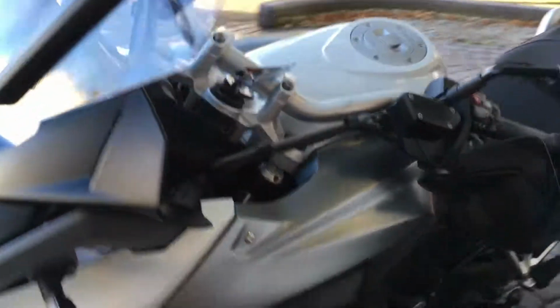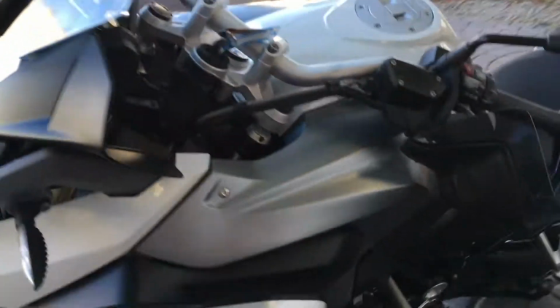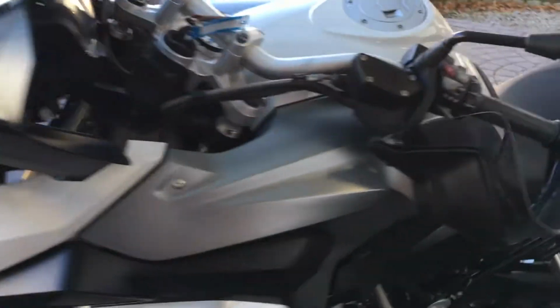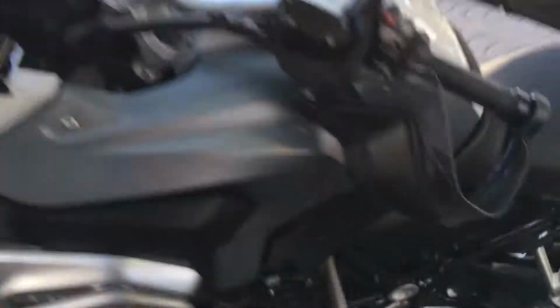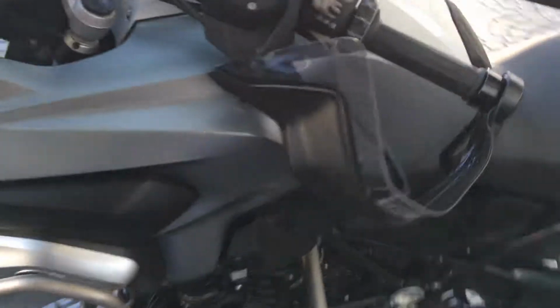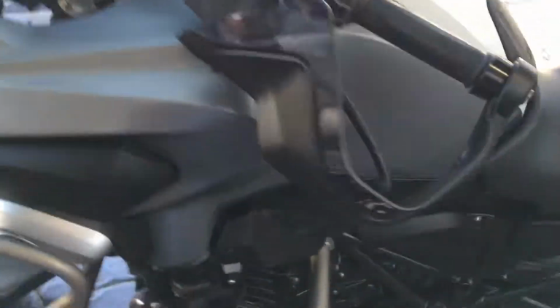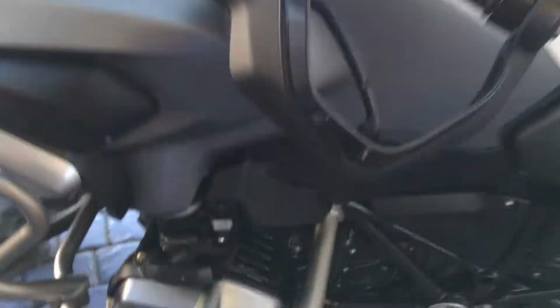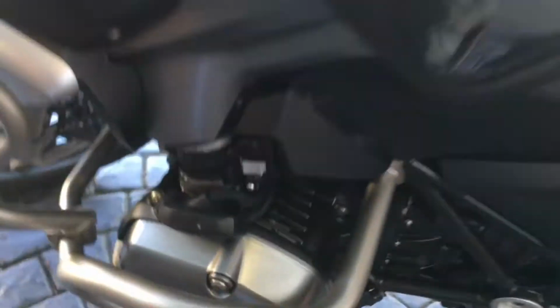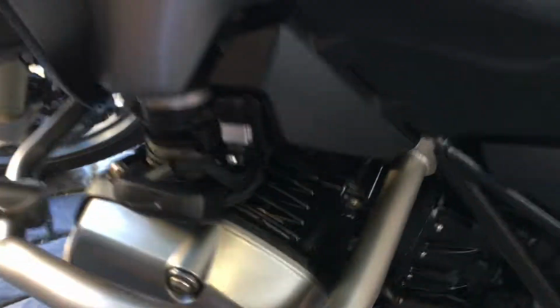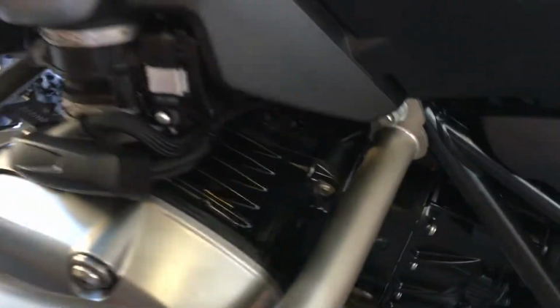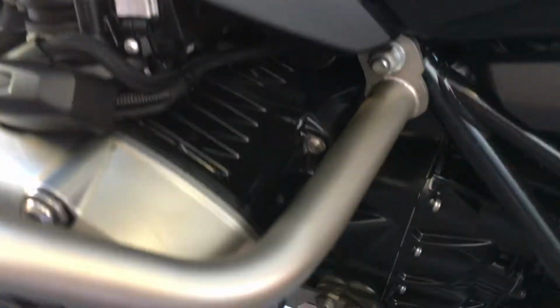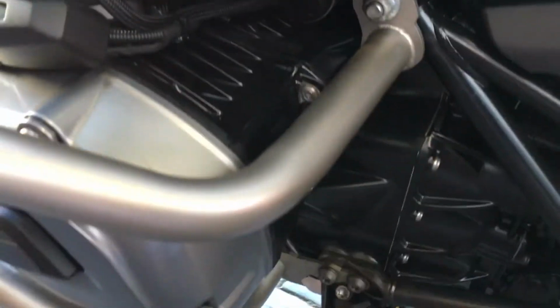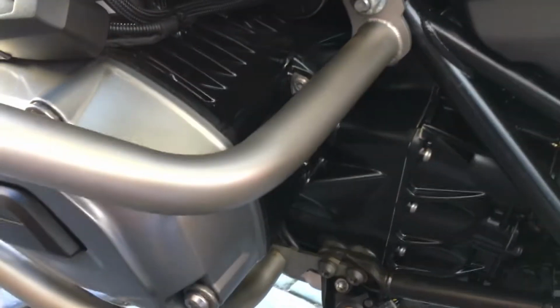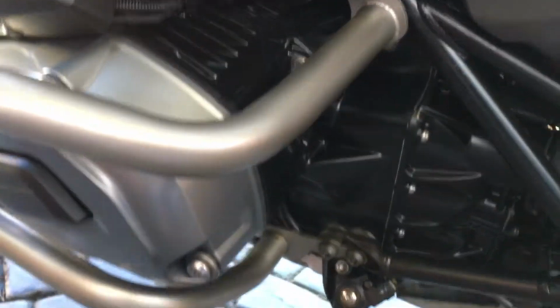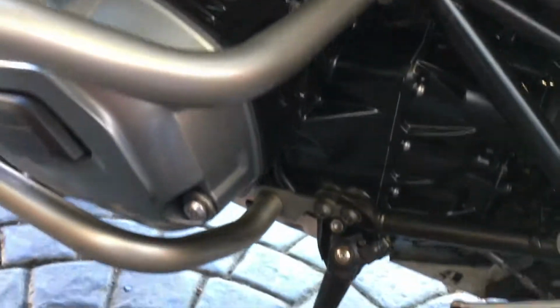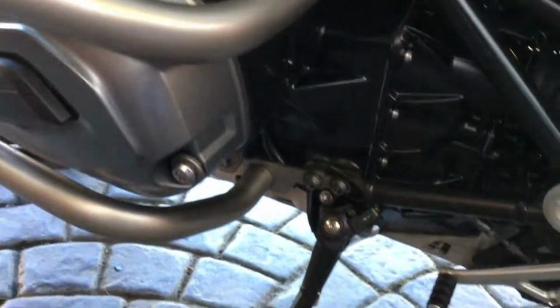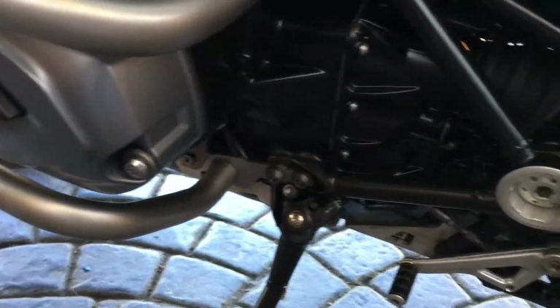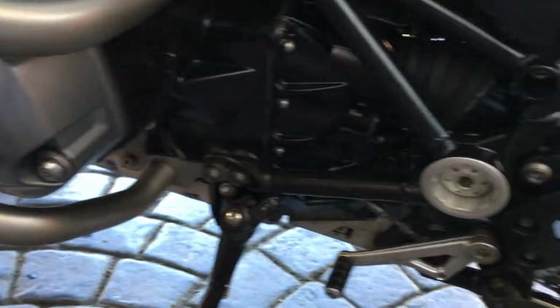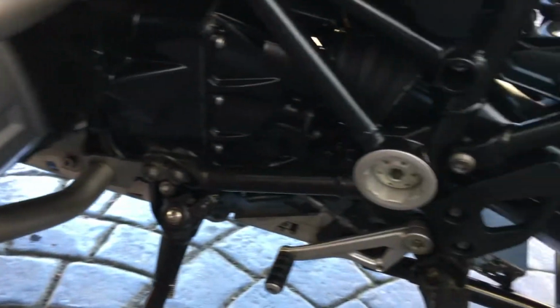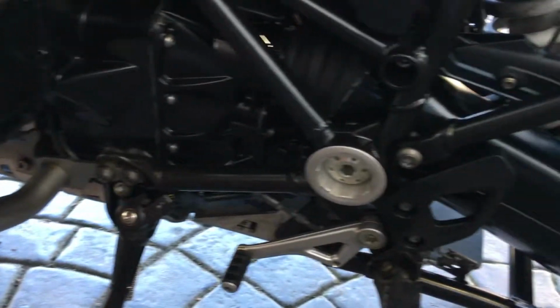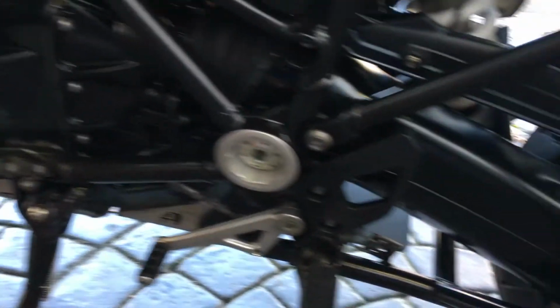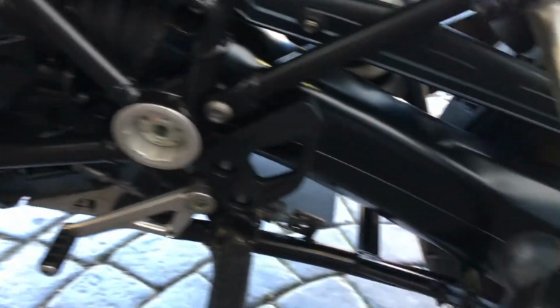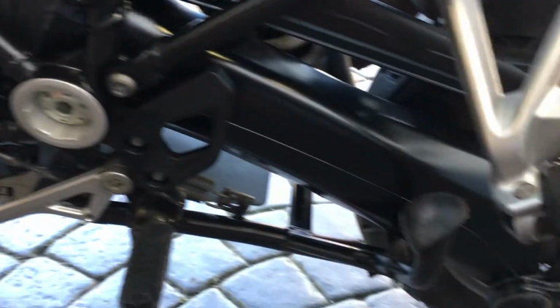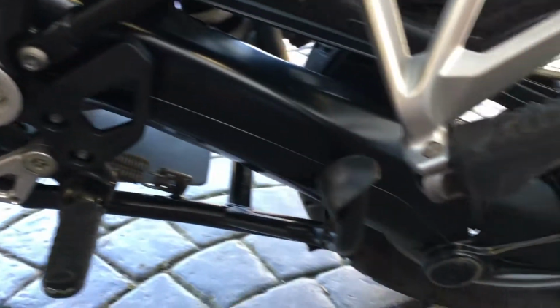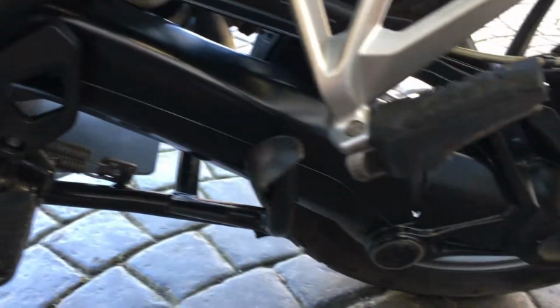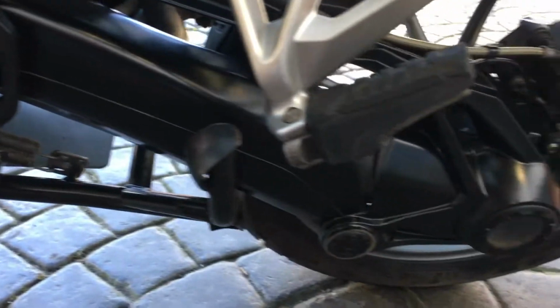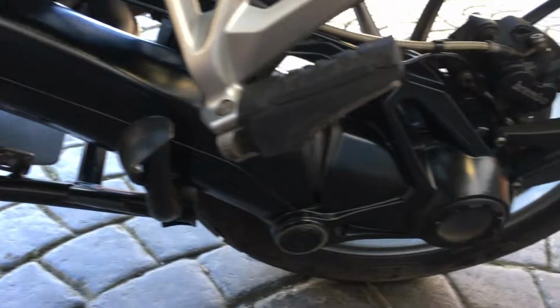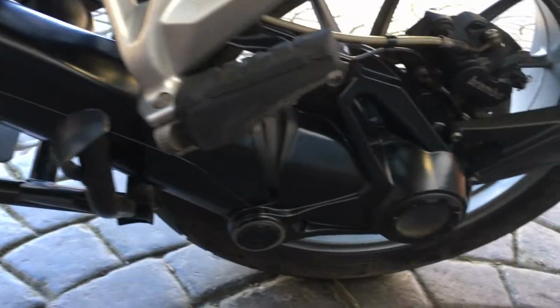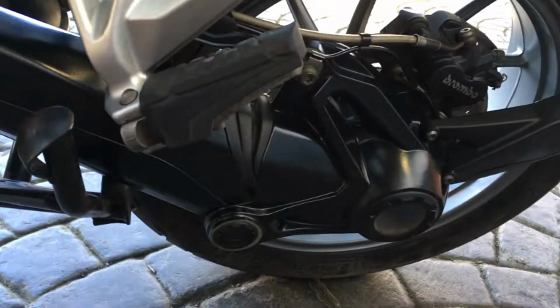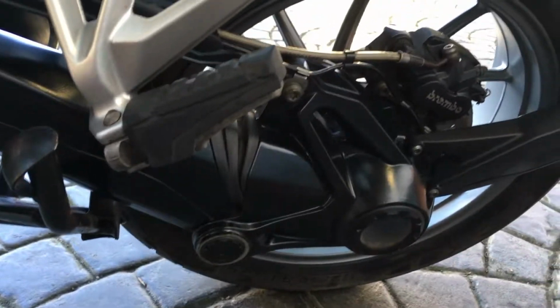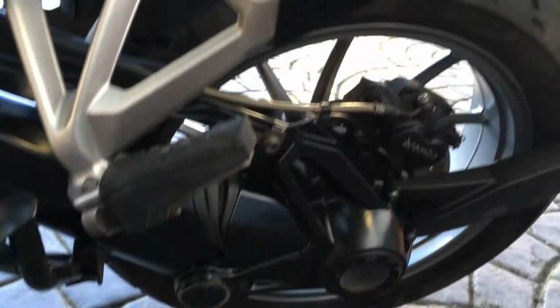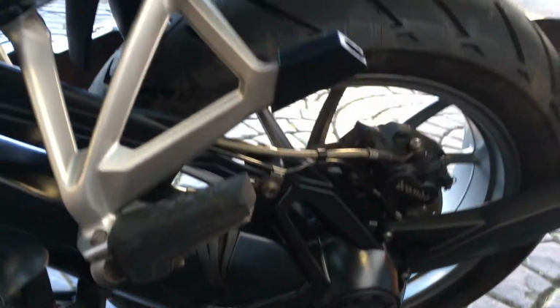Going around the side of the bike, as you can see the engine is nice and clean and the swingarm is nice and clean.